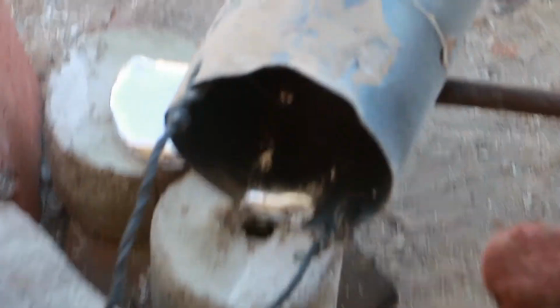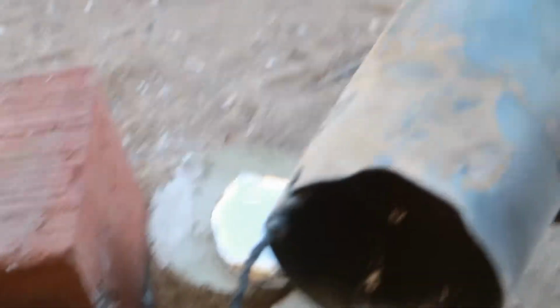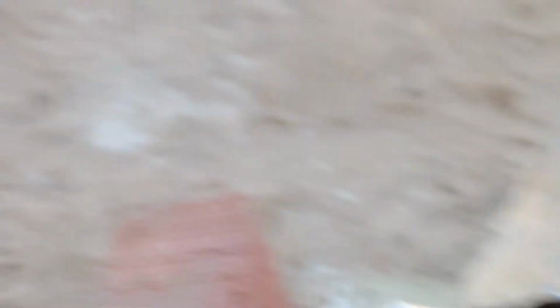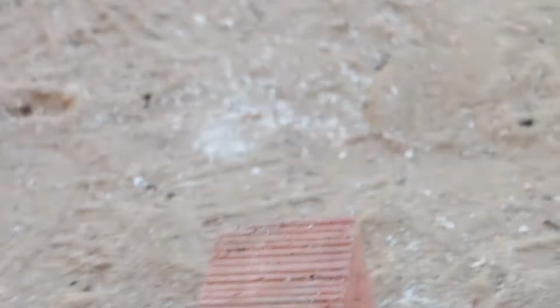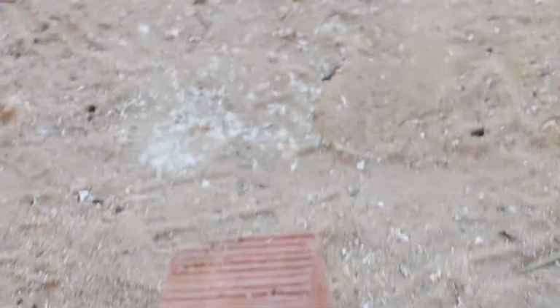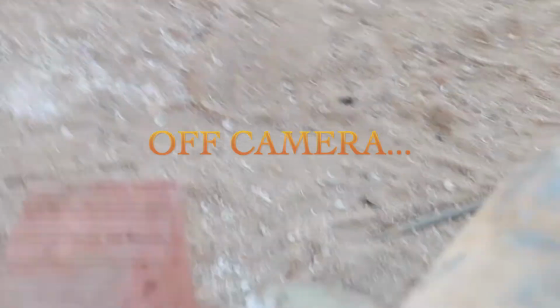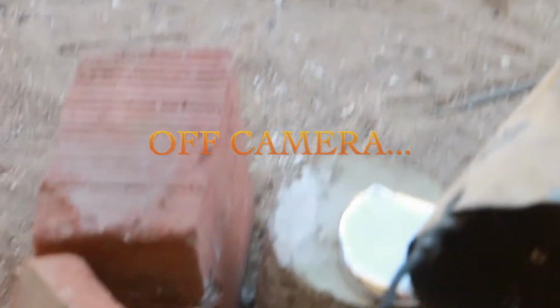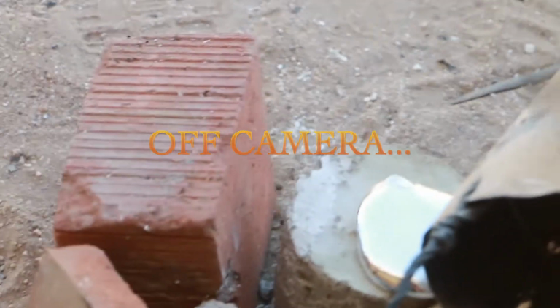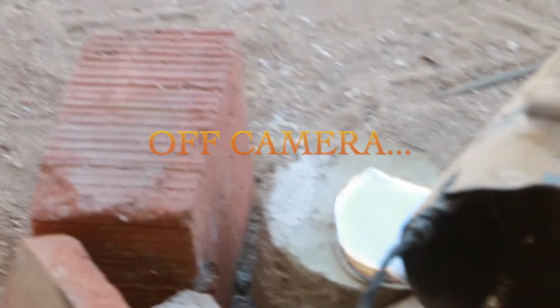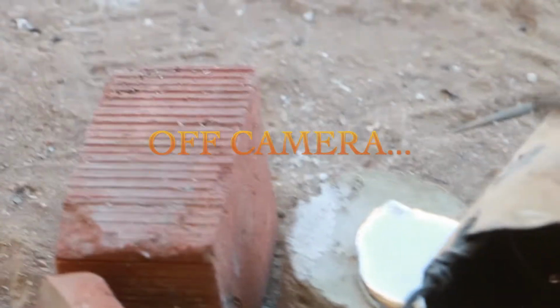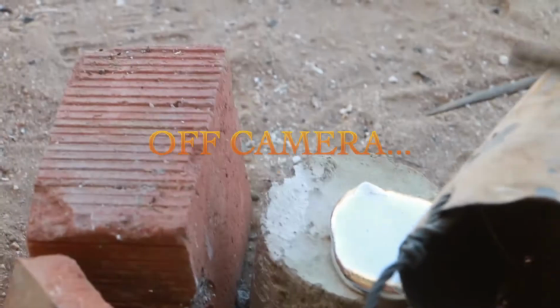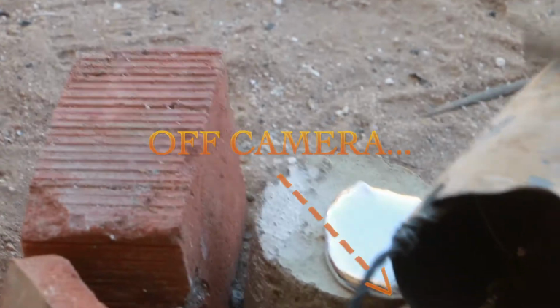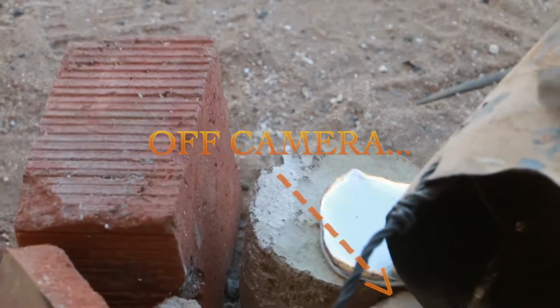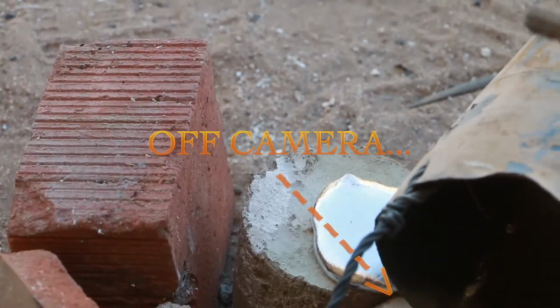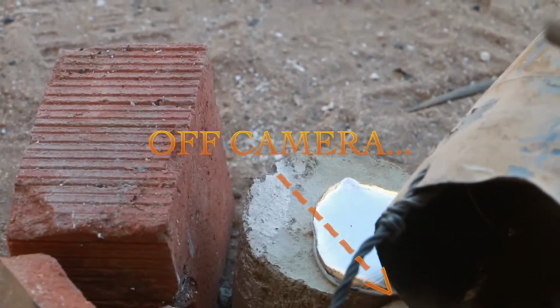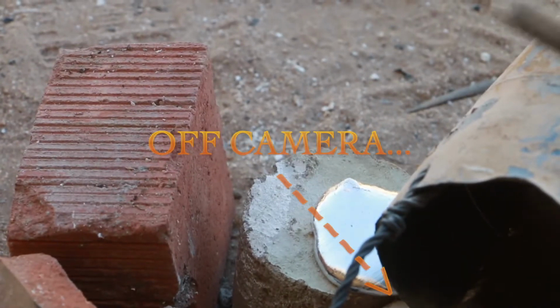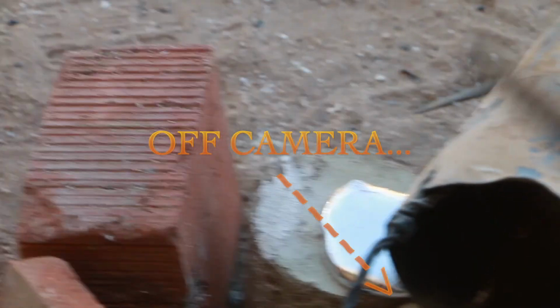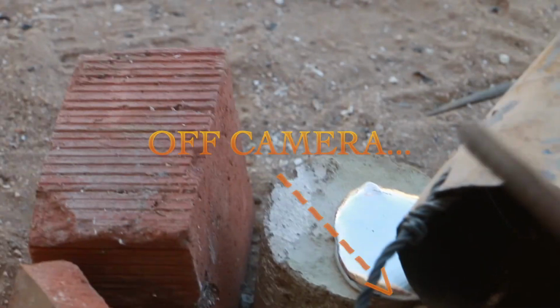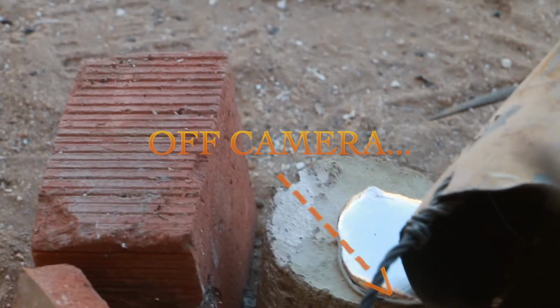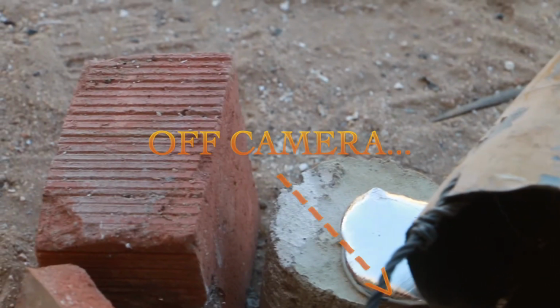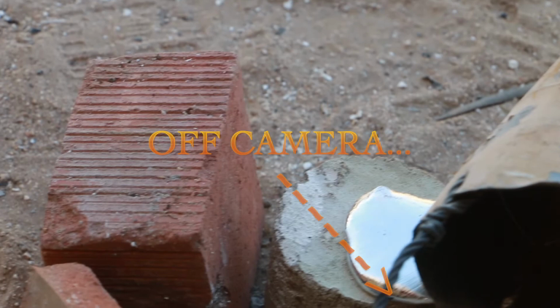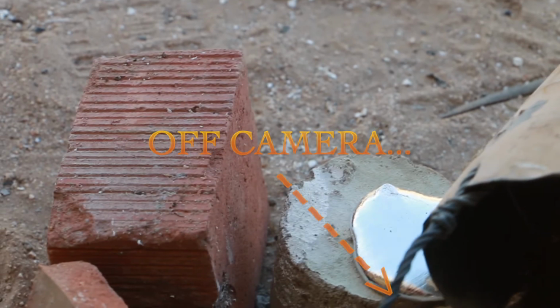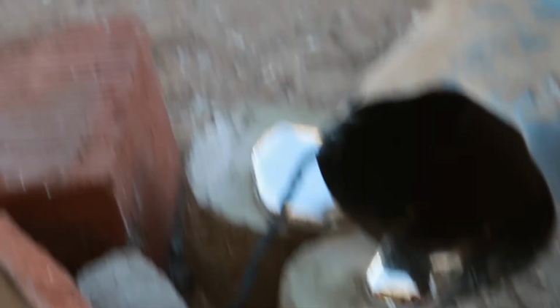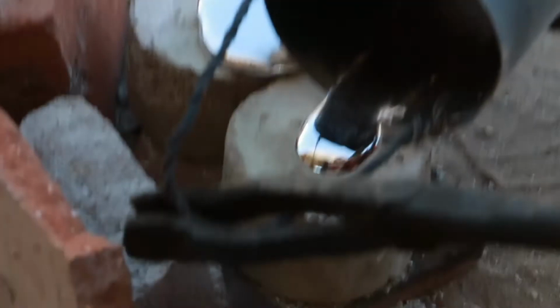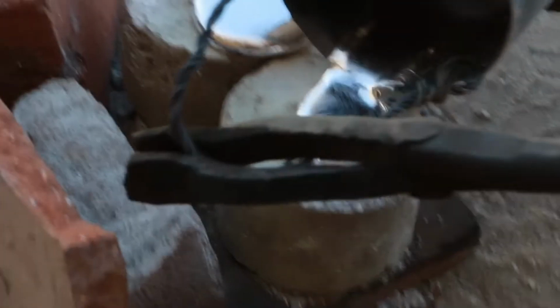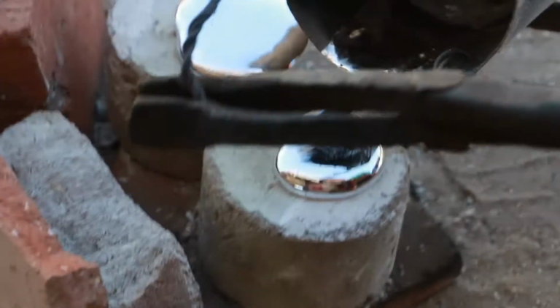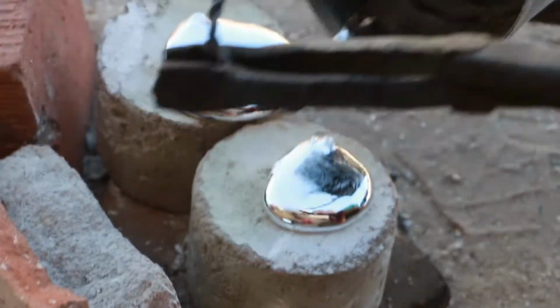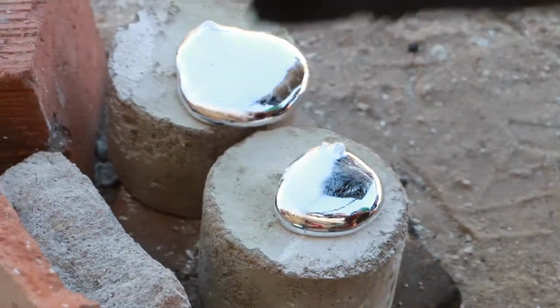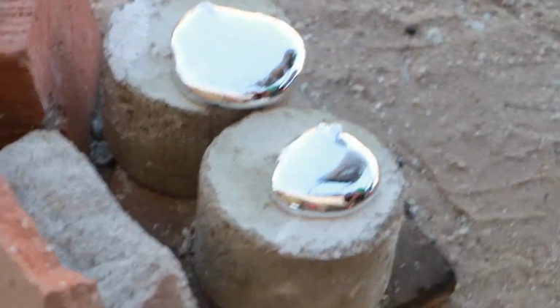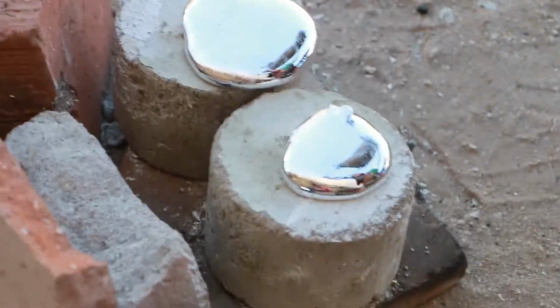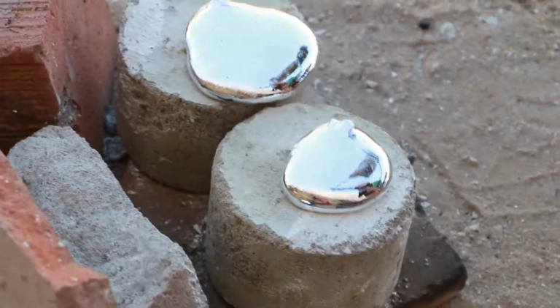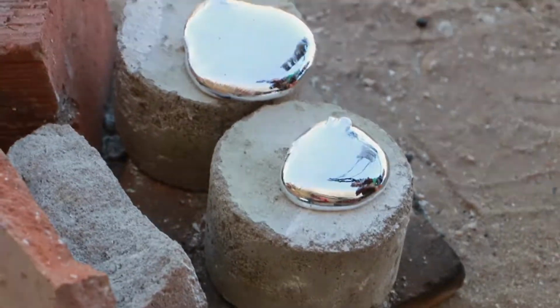I'm going to get a little tap on it. That was a gorgeous mold pour — dang it, I missed it too.